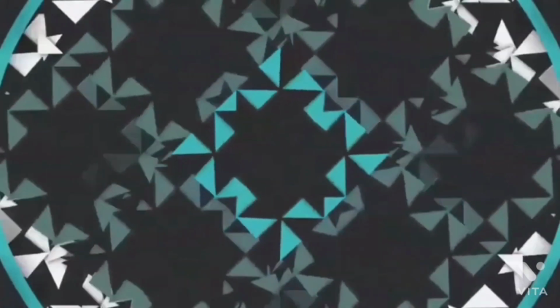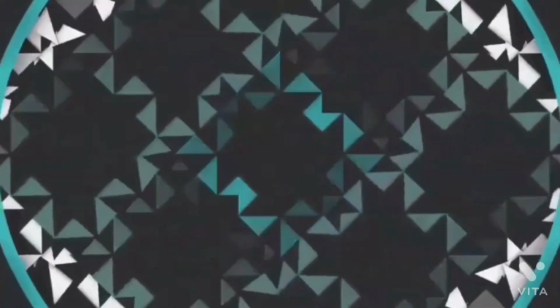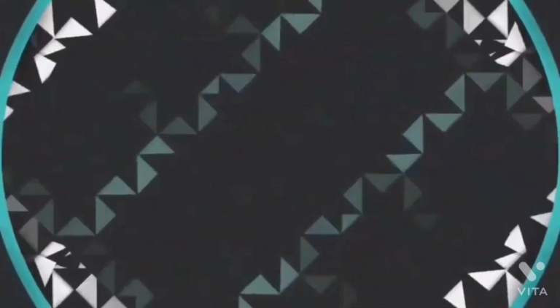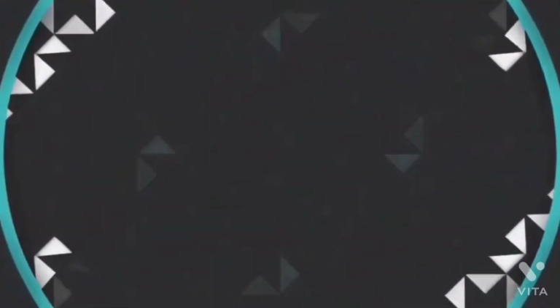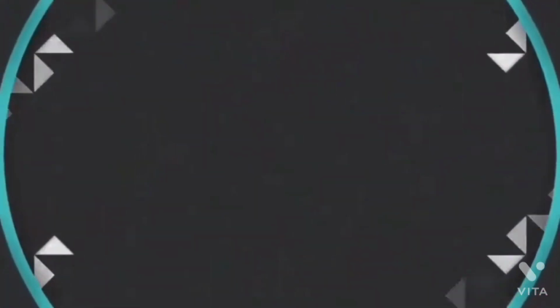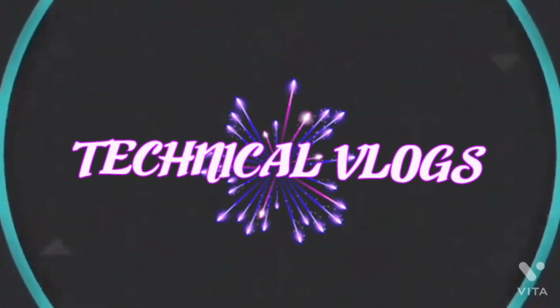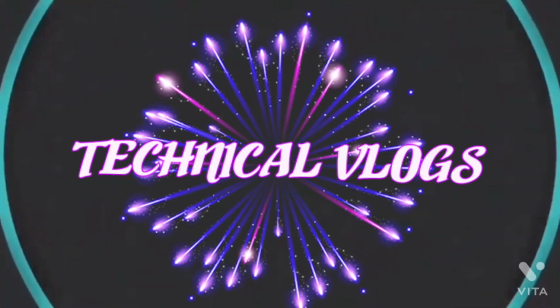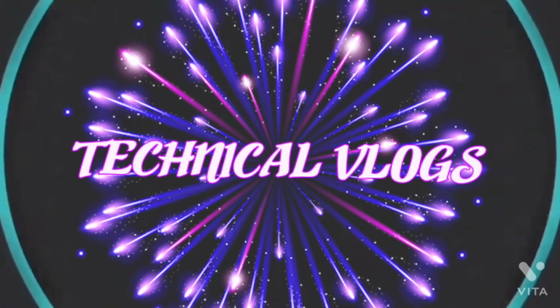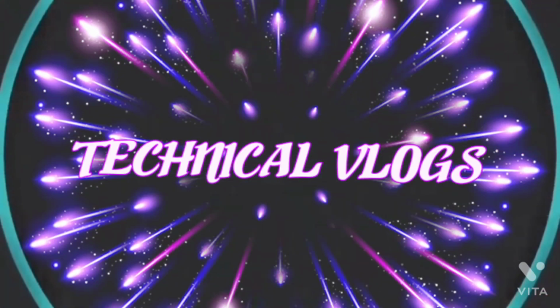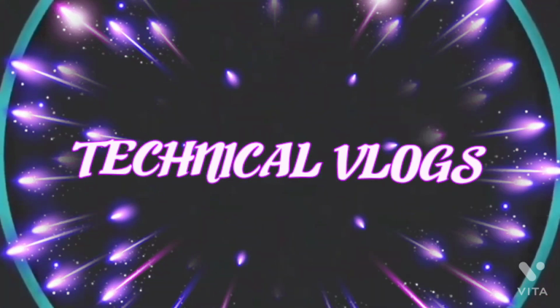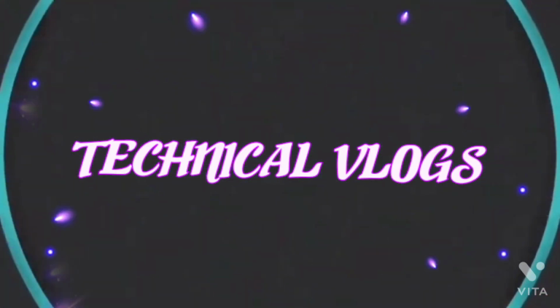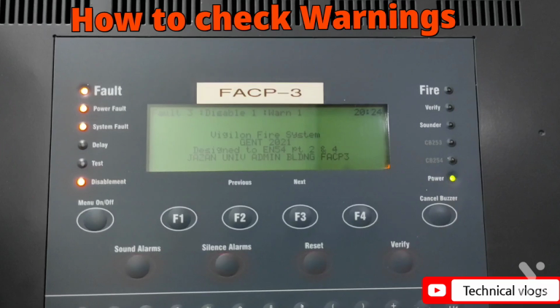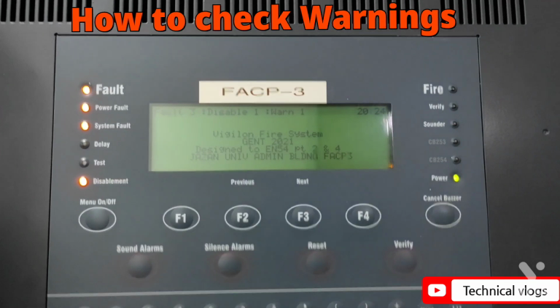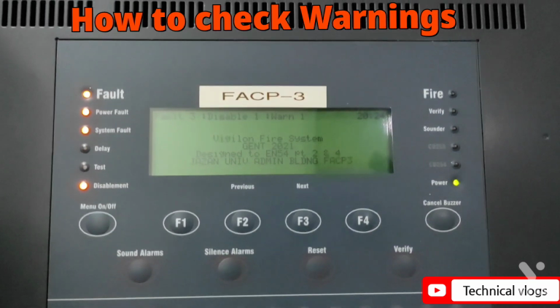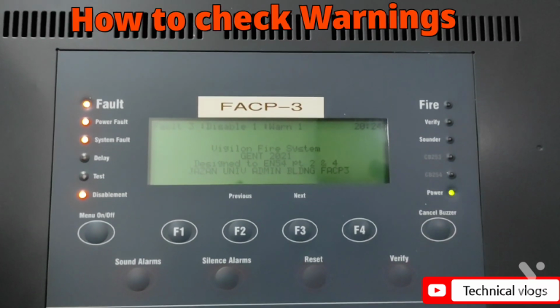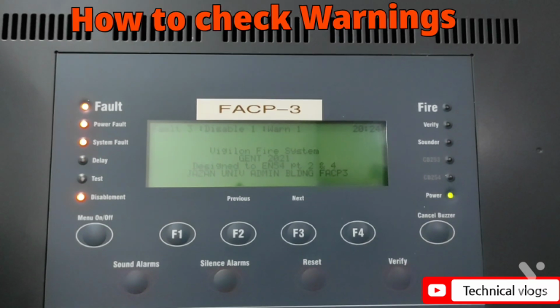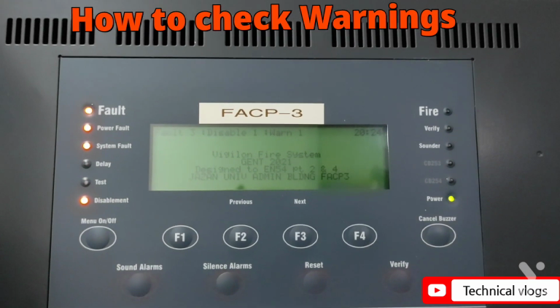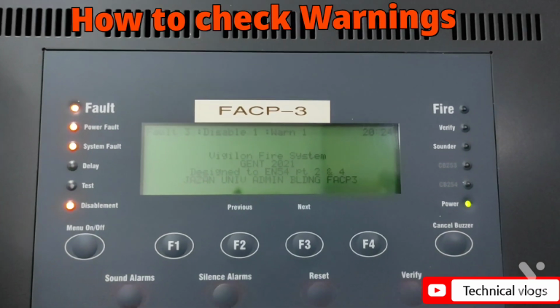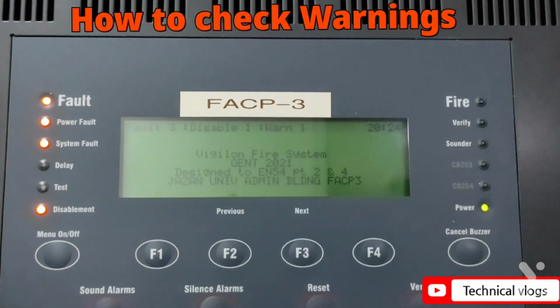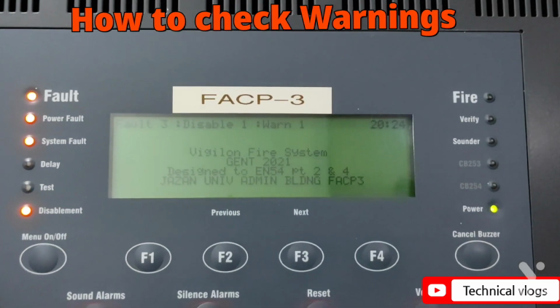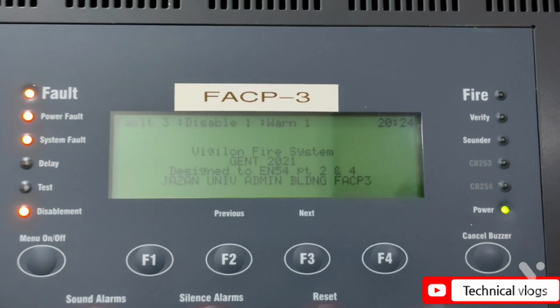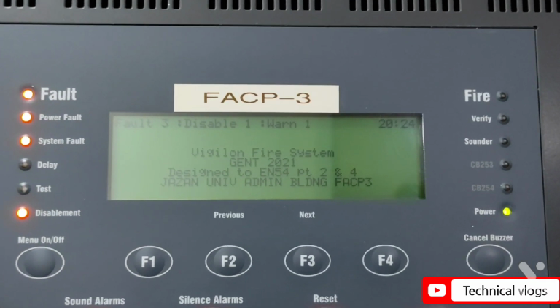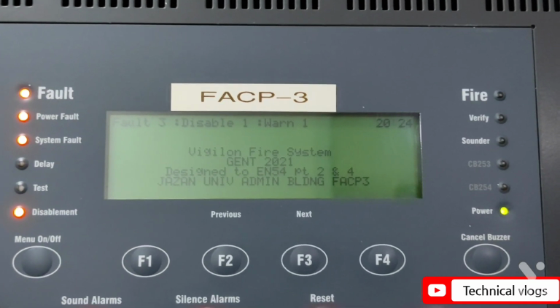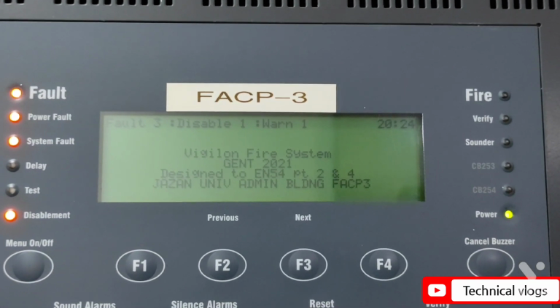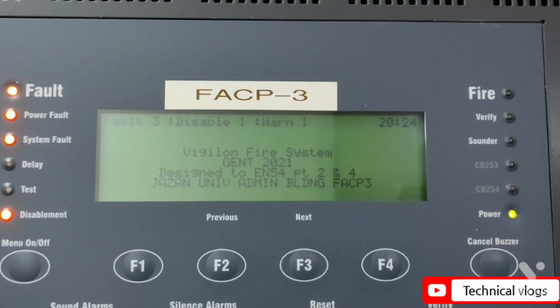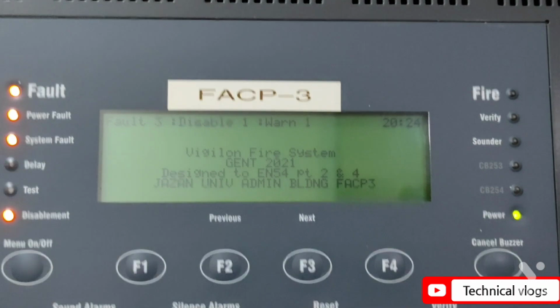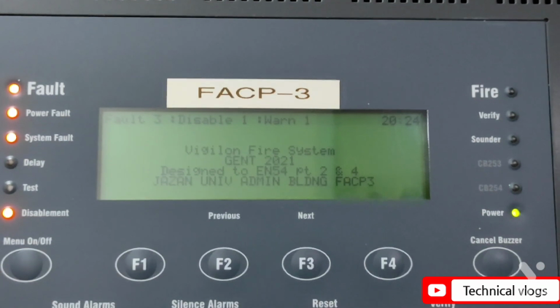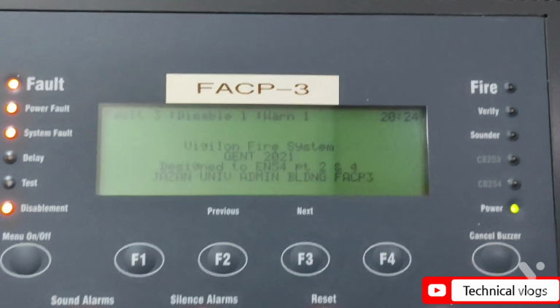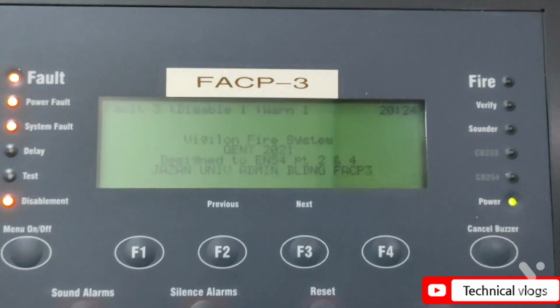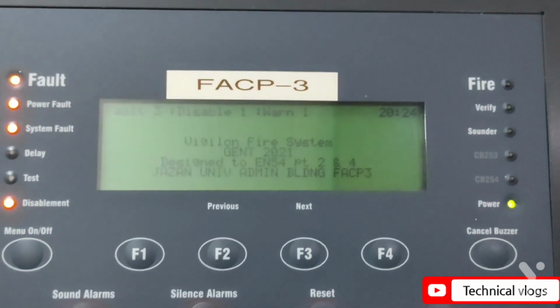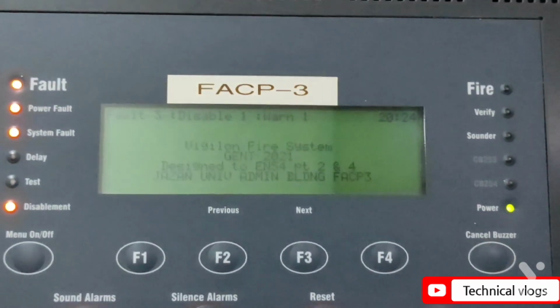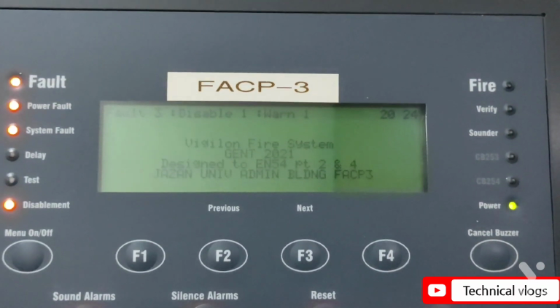Welcome back to Technical Vlogs. Let's learn how to check warnings in the Gent Vigilon Fire Alarm Control Panel.